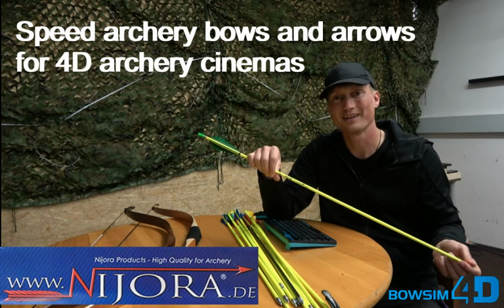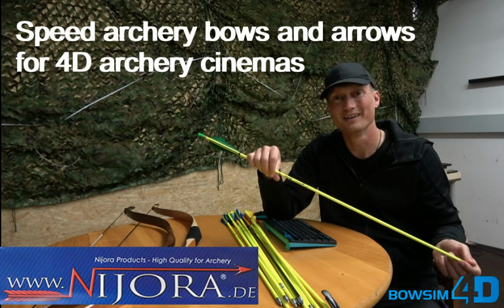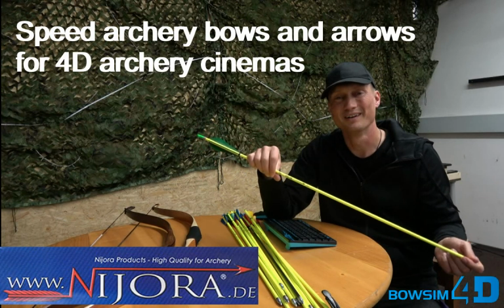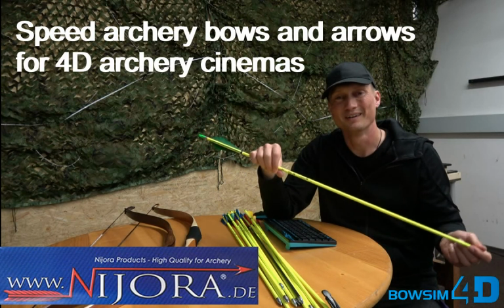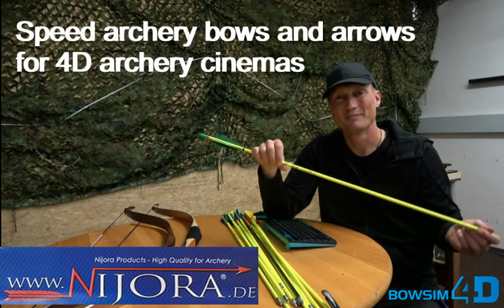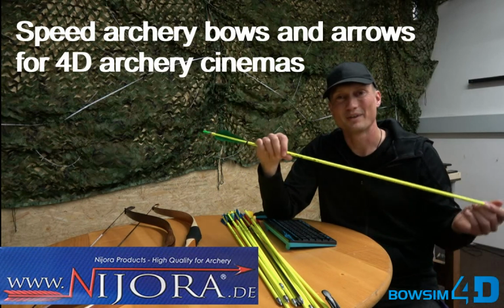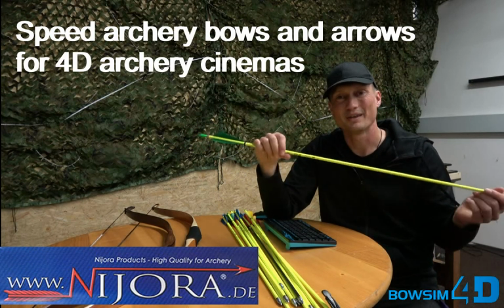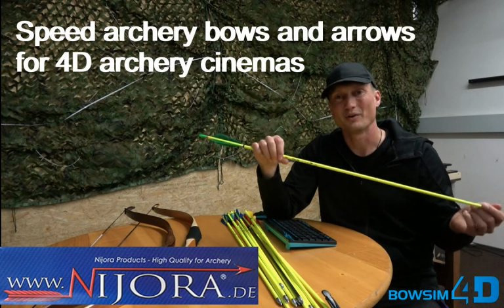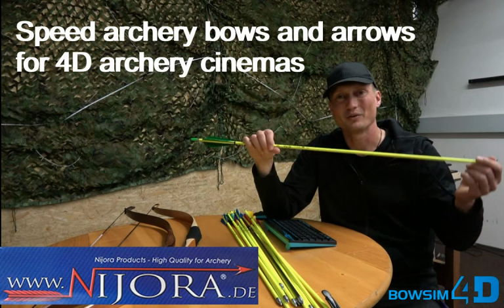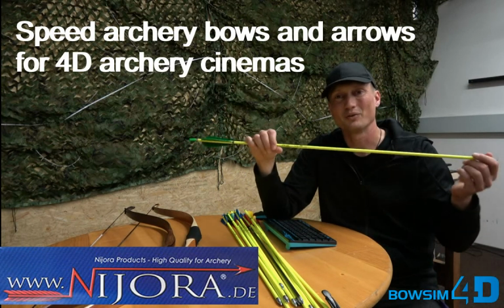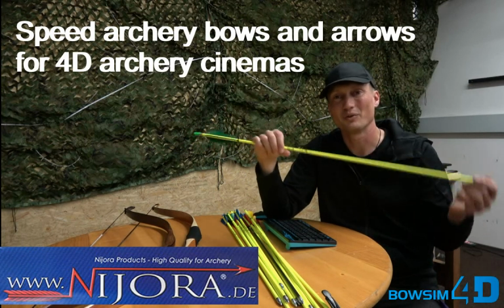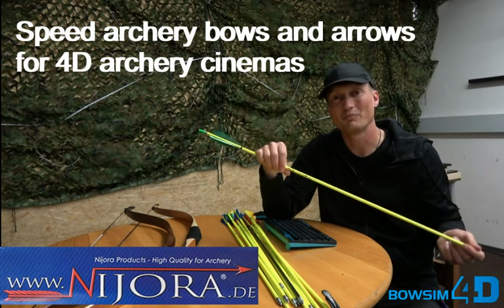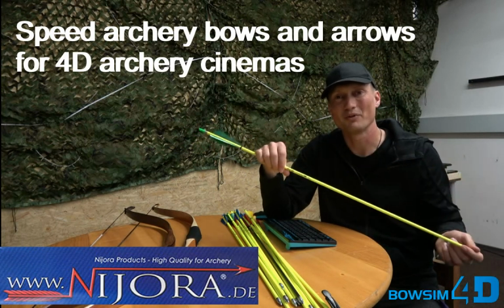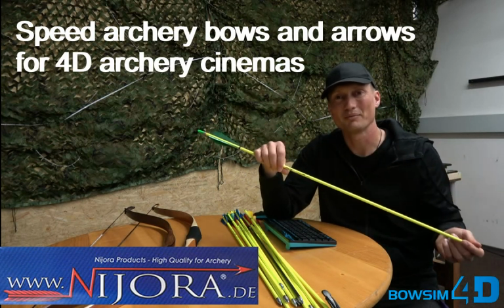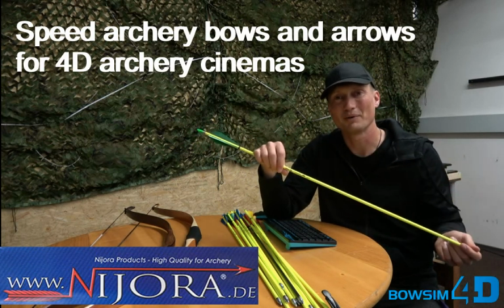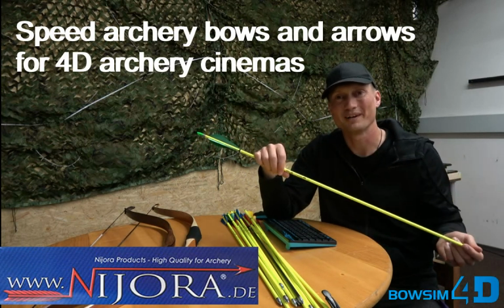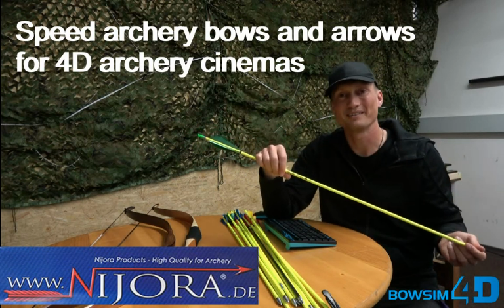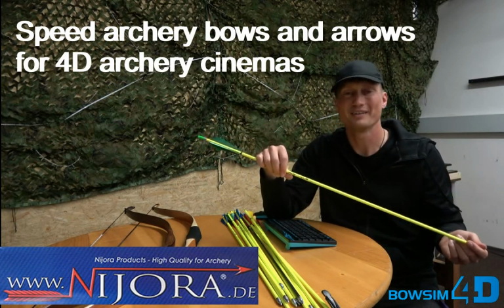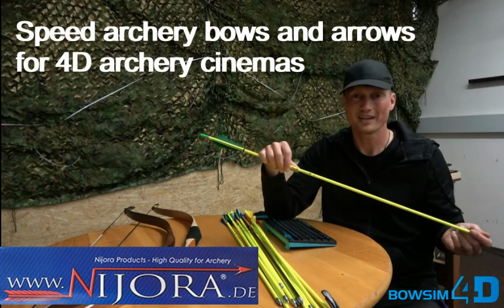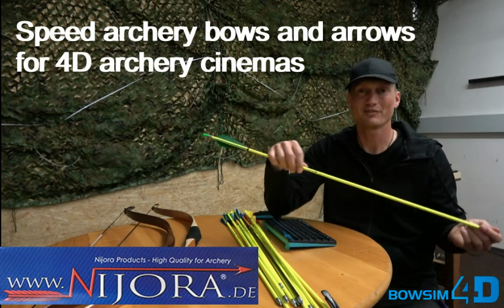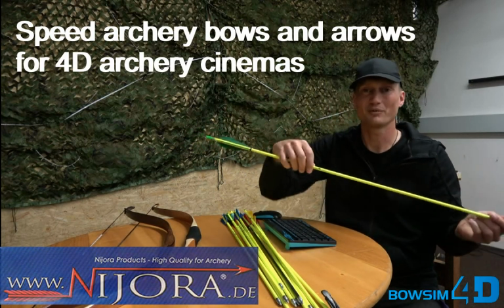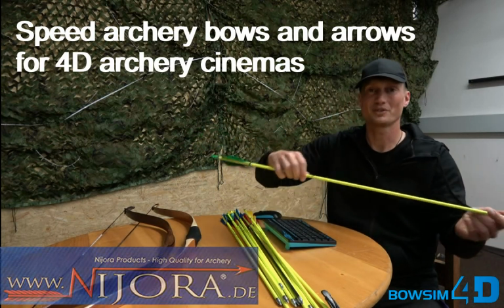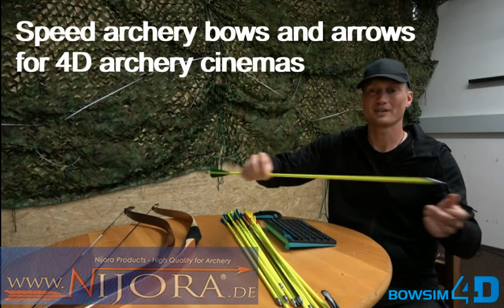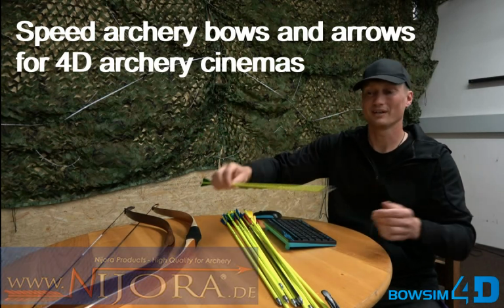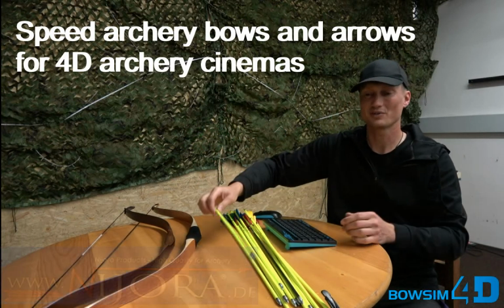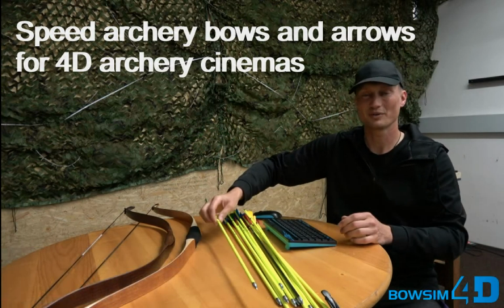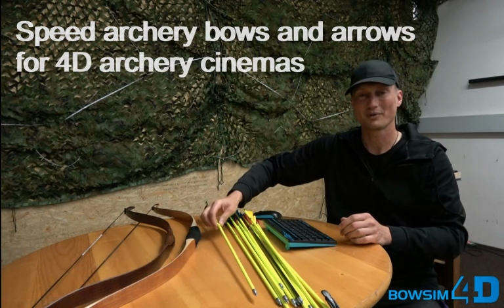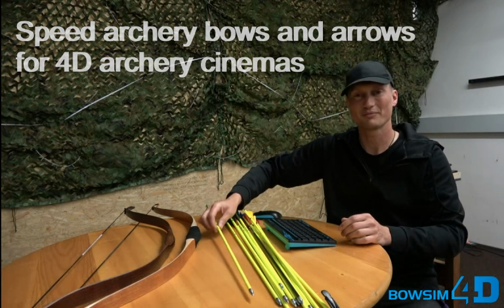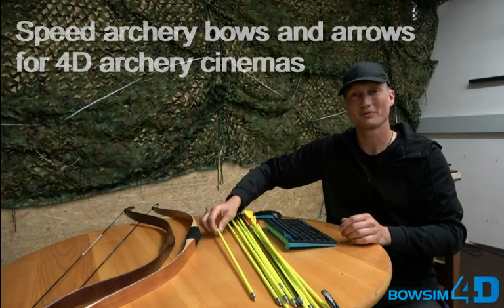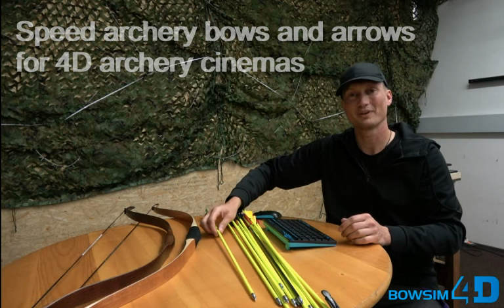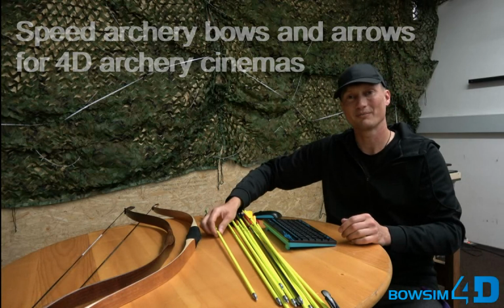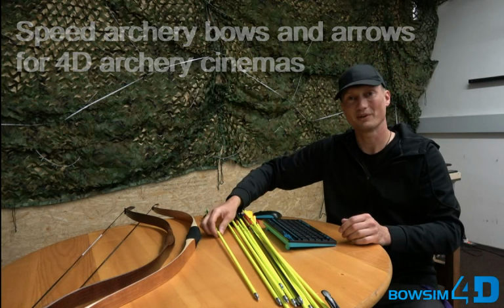Of course you can use any arrows you like on your Bows in 4D appliance. Thanks for watching — enjoy your Bows in 4D experience.